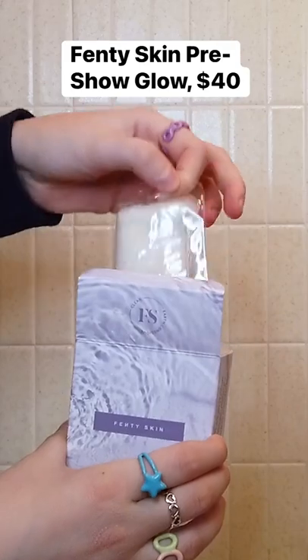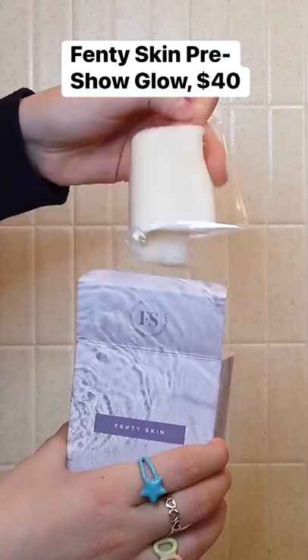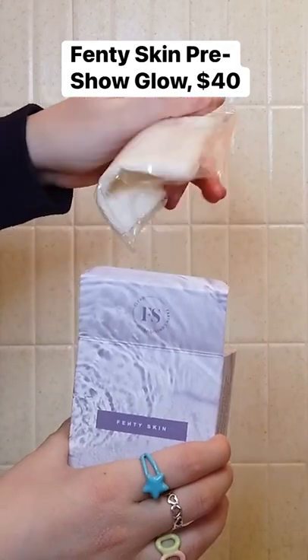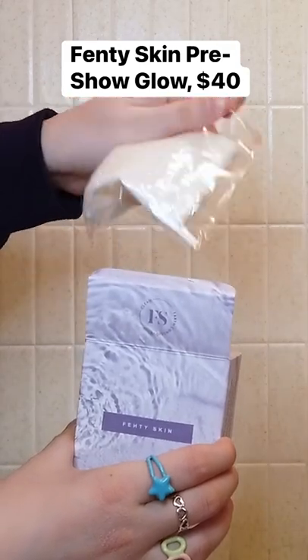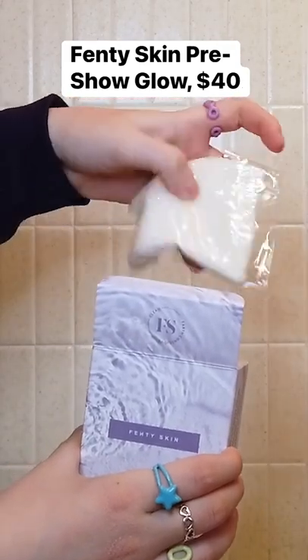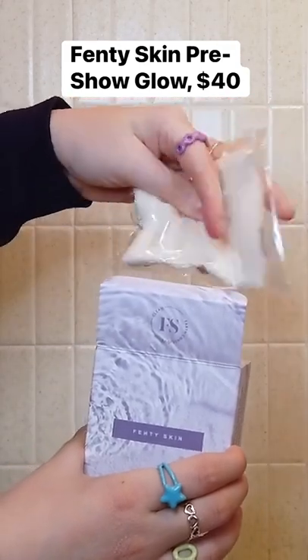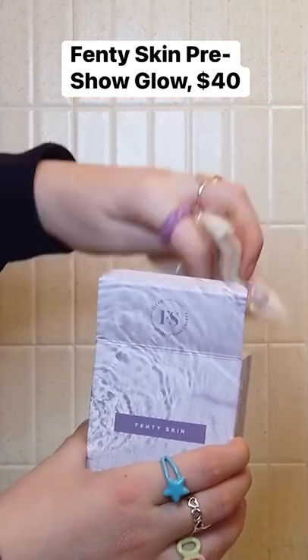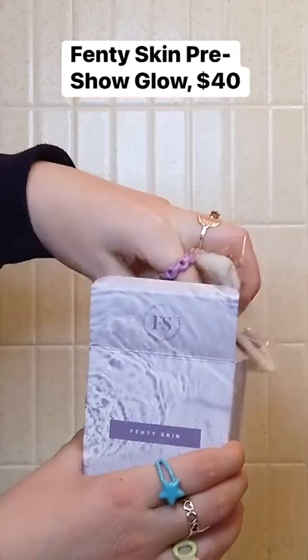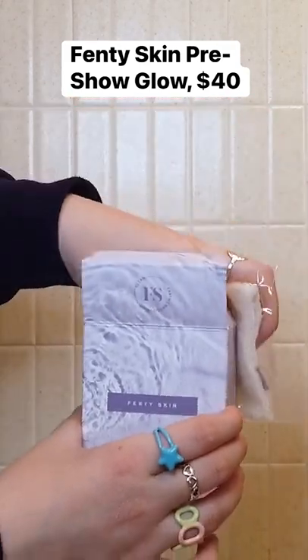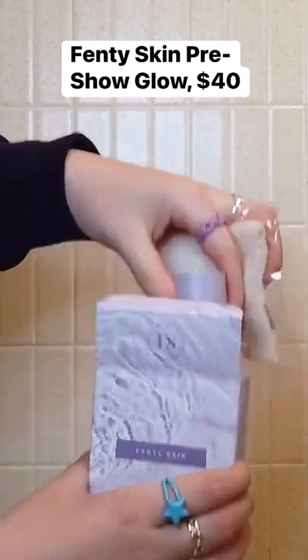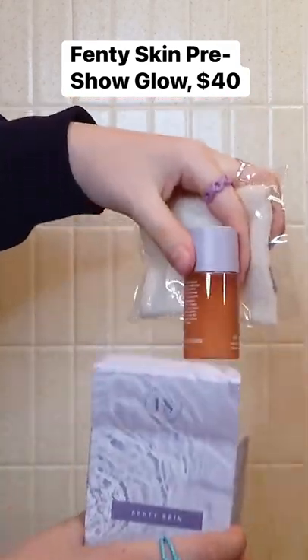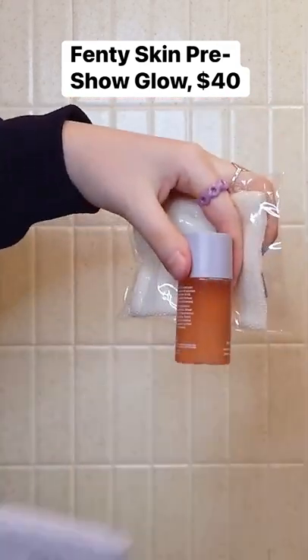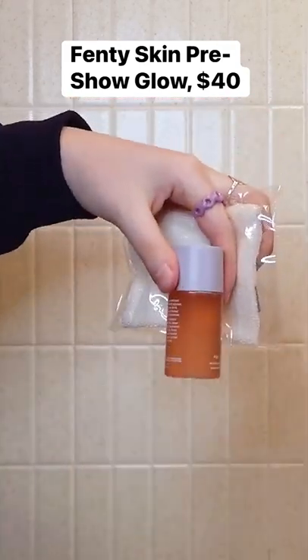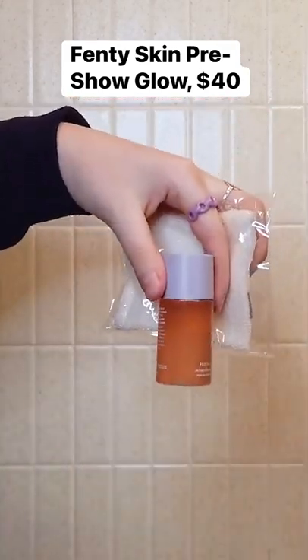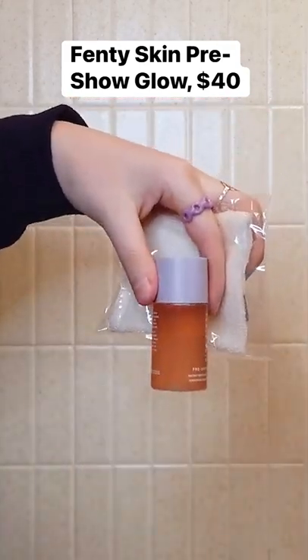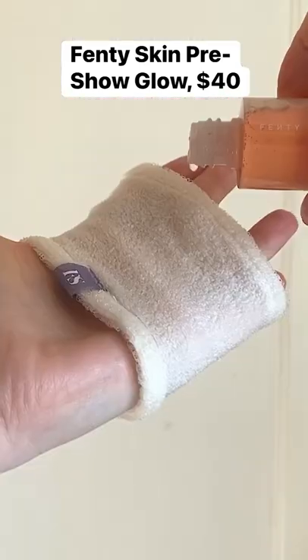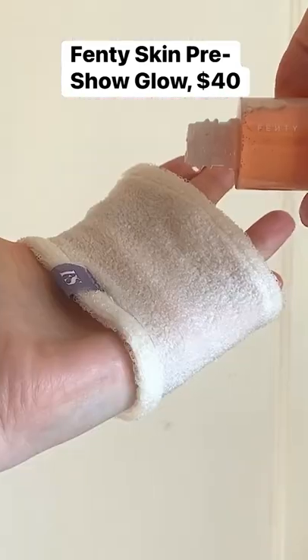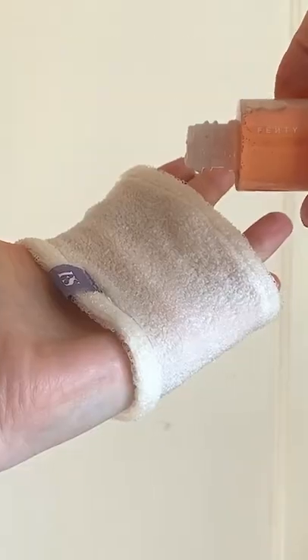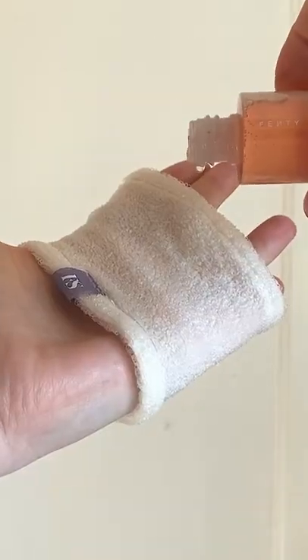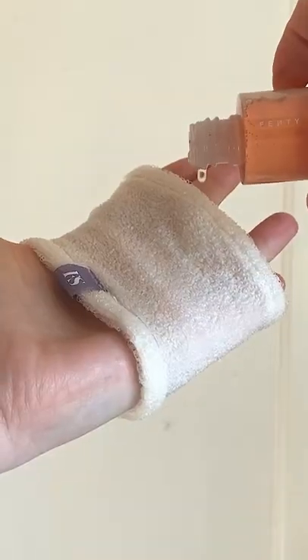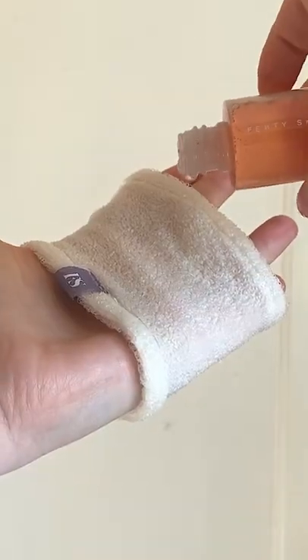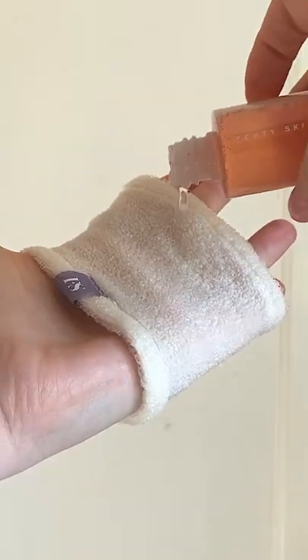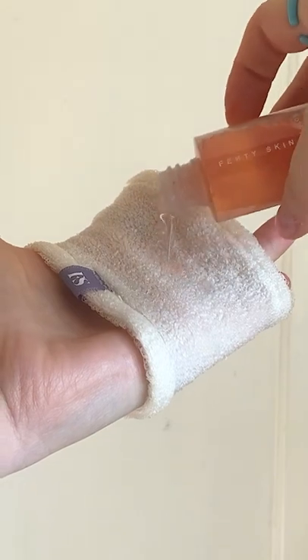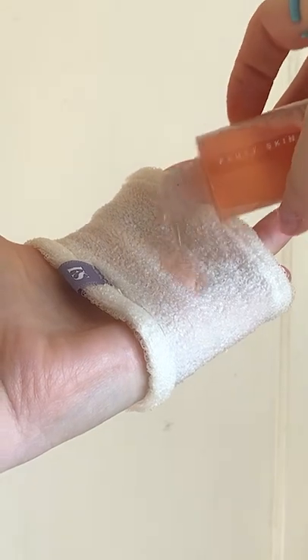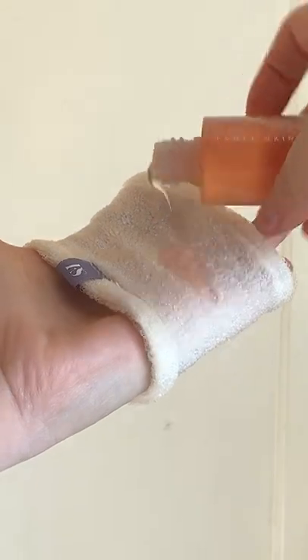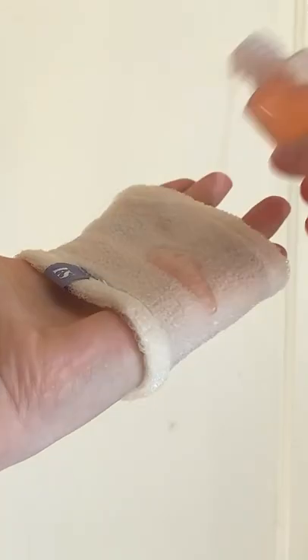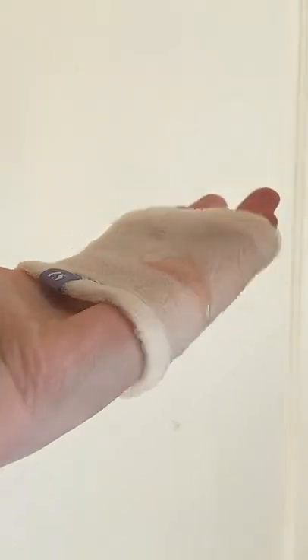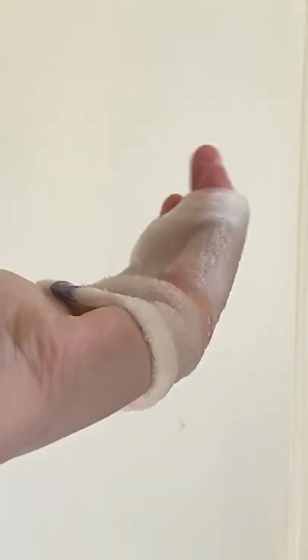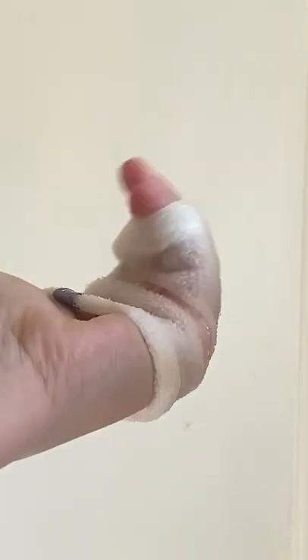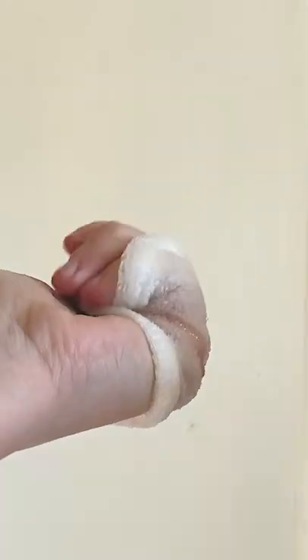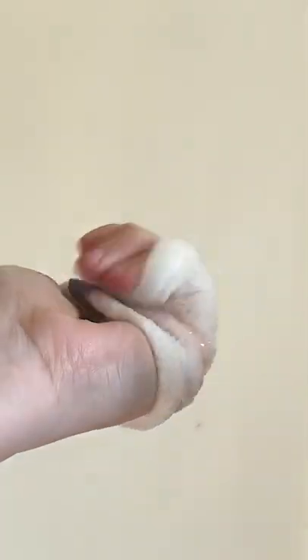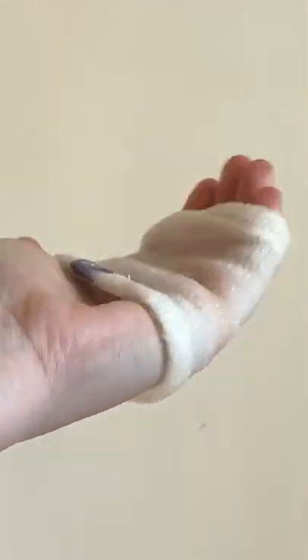Today I am trying the Fenty Skin Pre-Show Glow. It claims to gently remove dead skin cells, retexturize, and brighten skin.